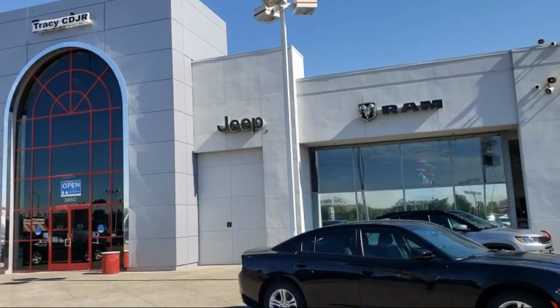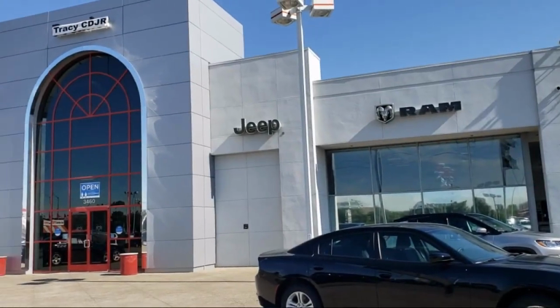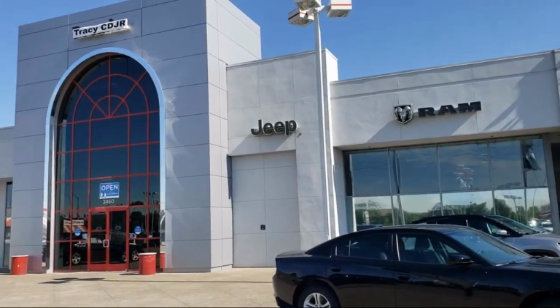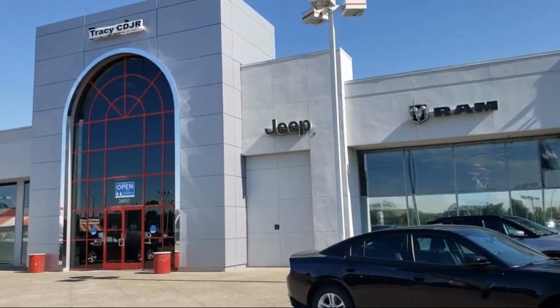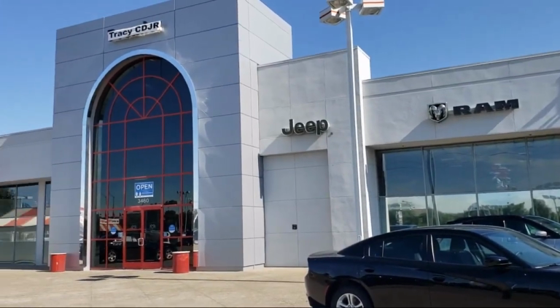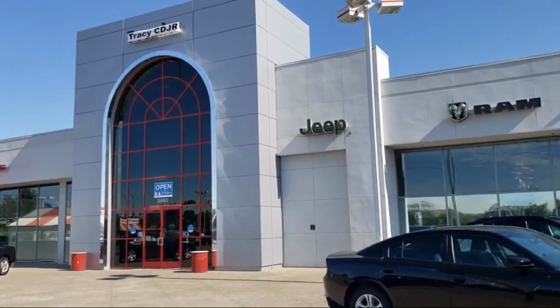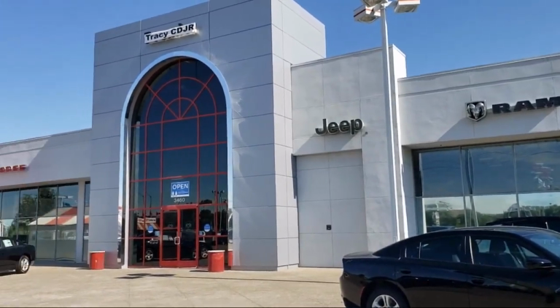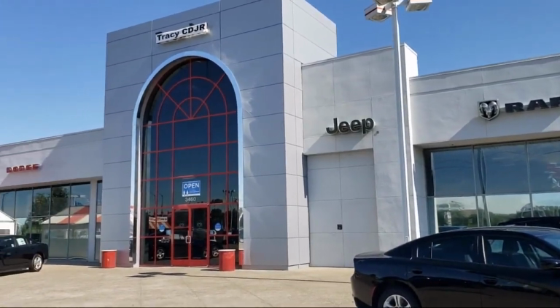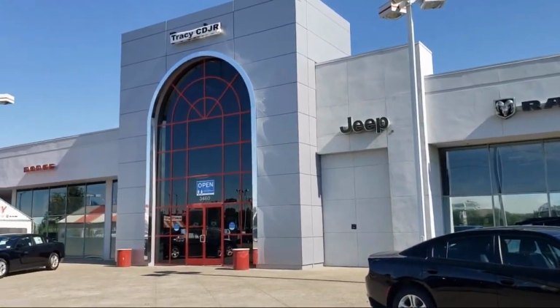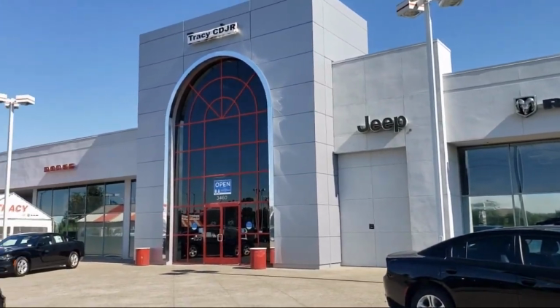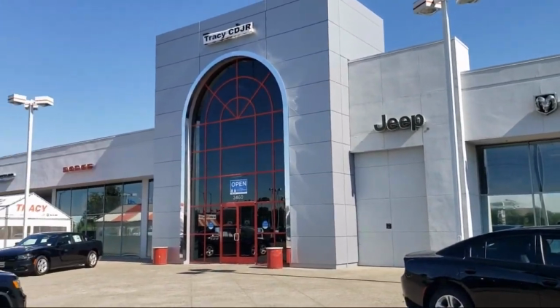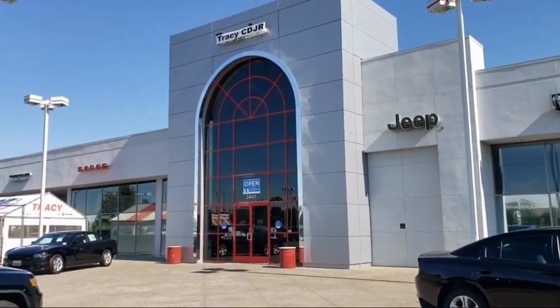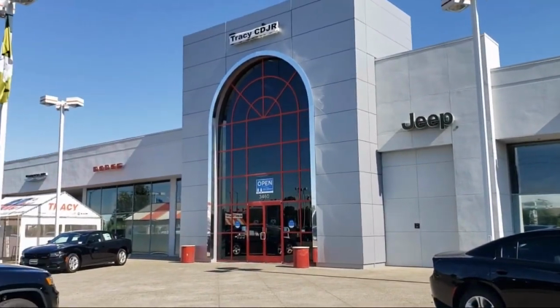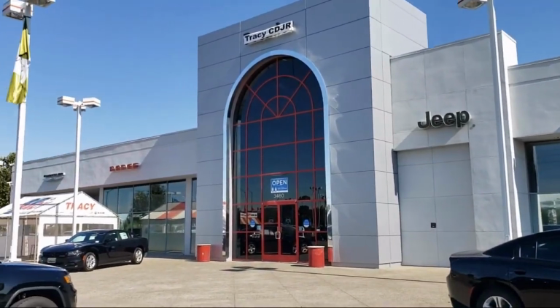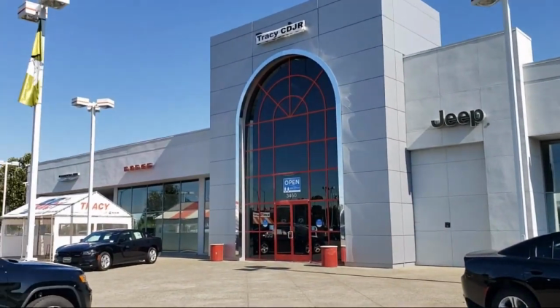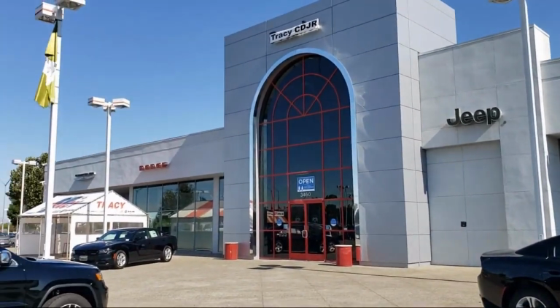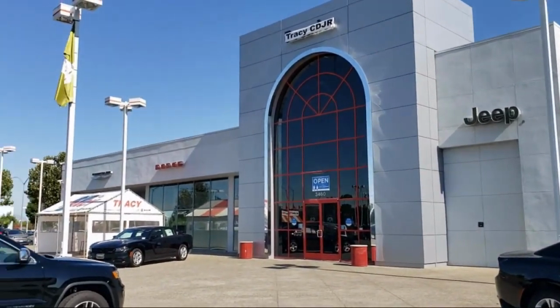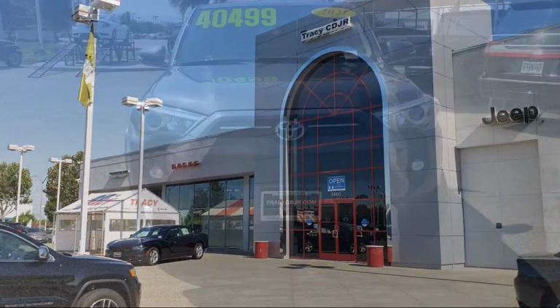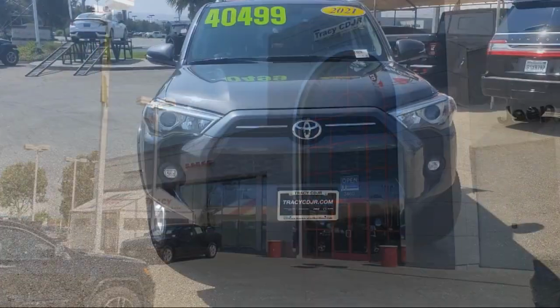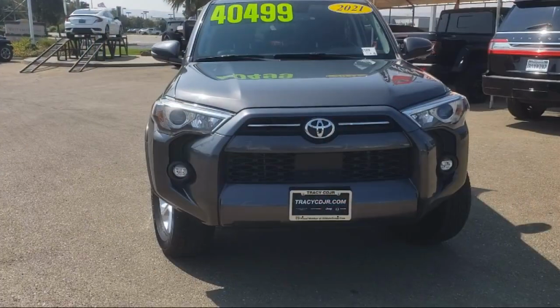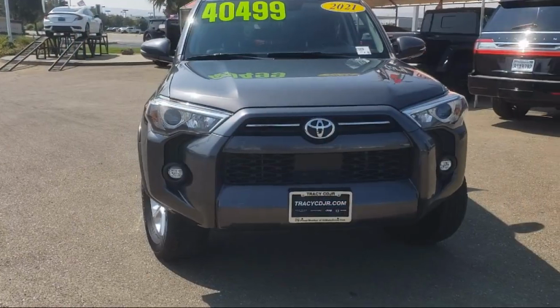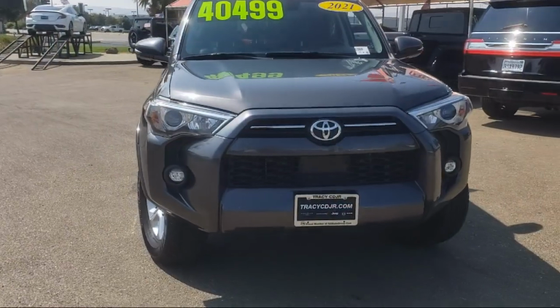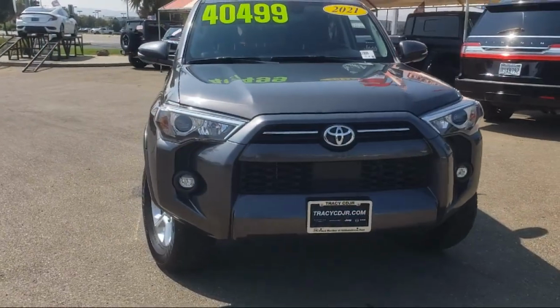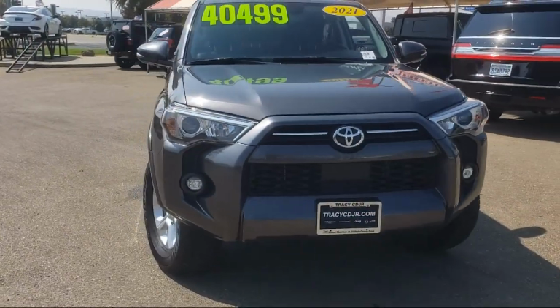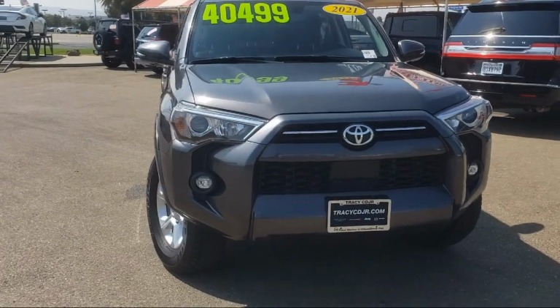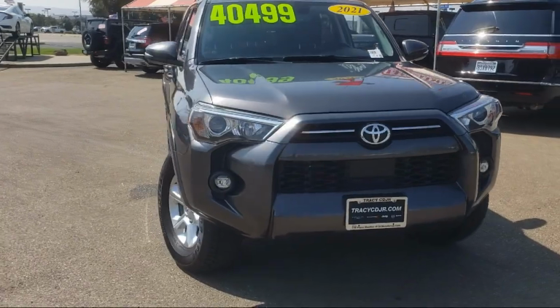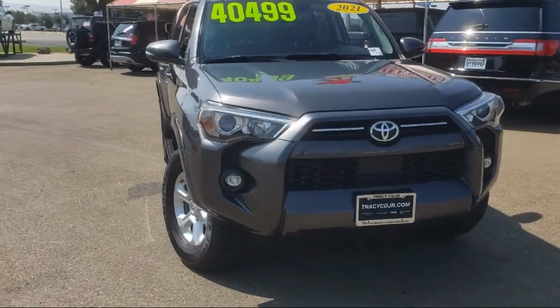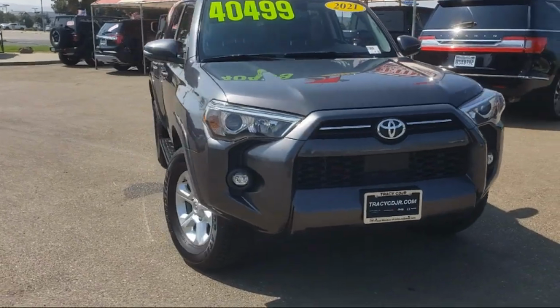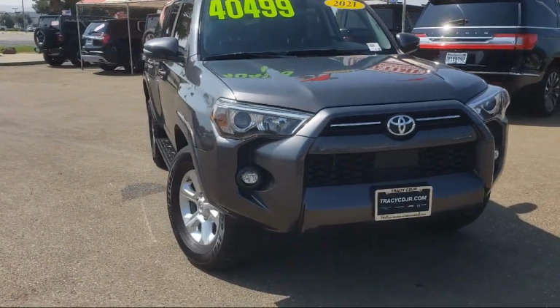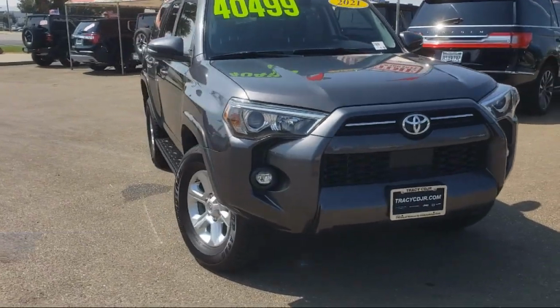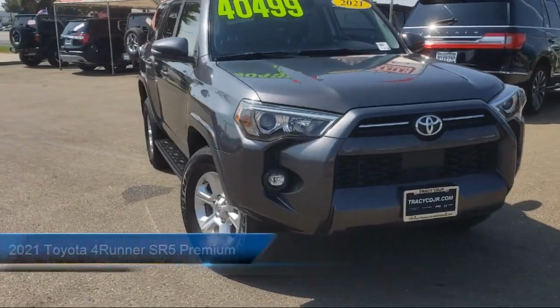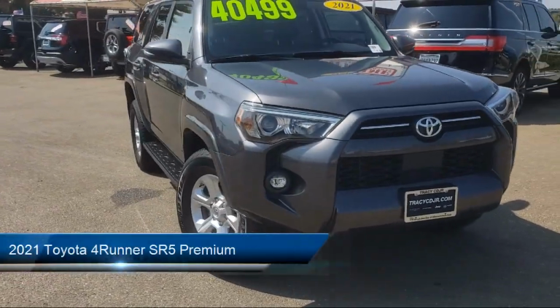Welcome to Tracy Chrysler Dodge Jeep Ram, and here's a look at another one of our great vehicles from our inventory.